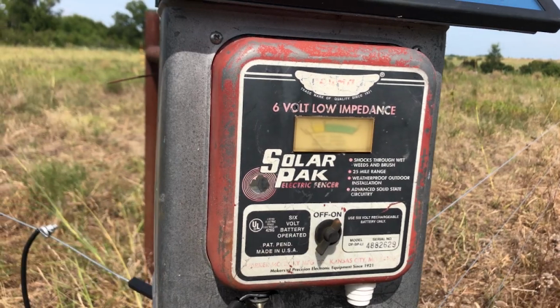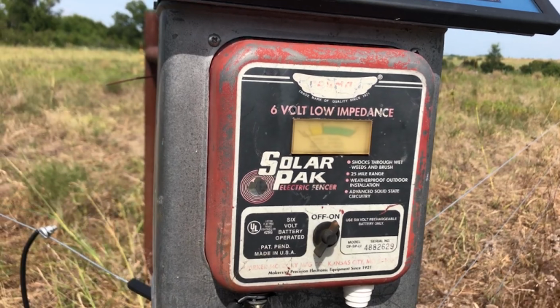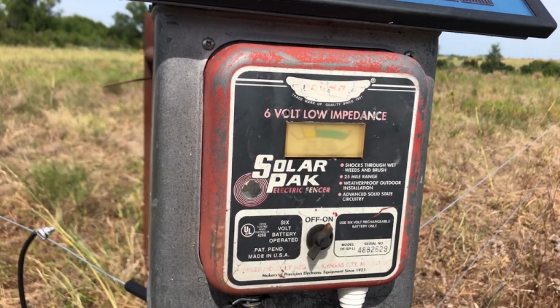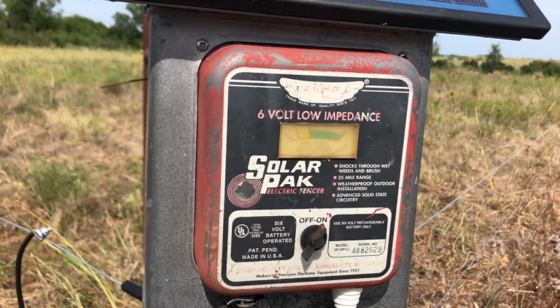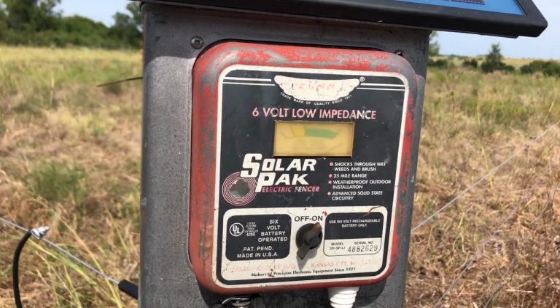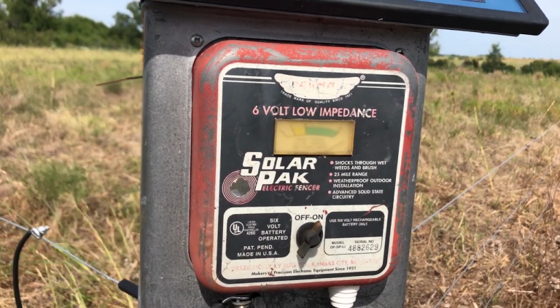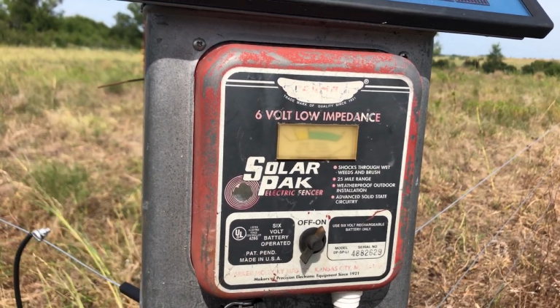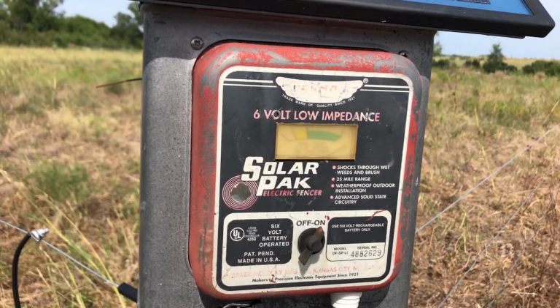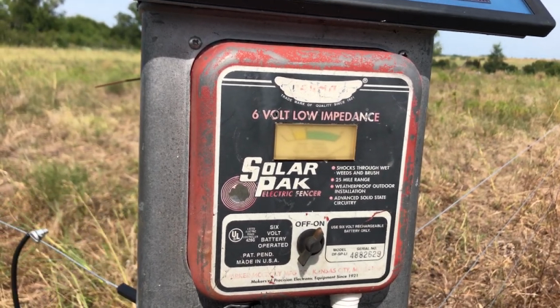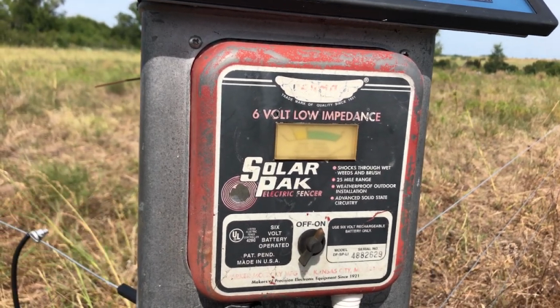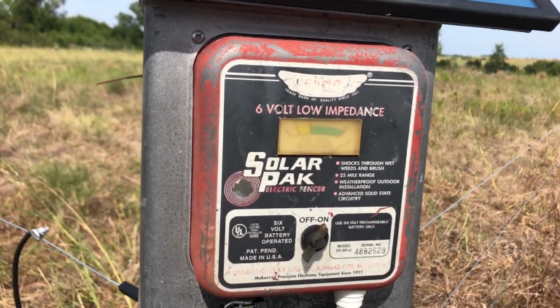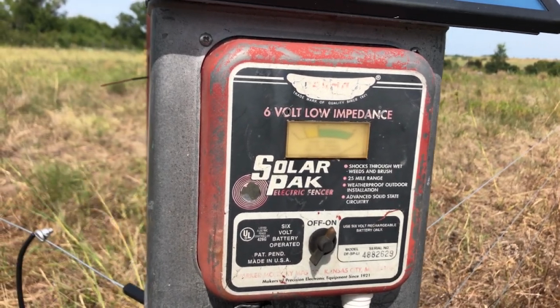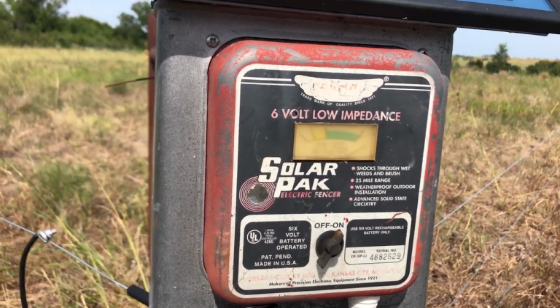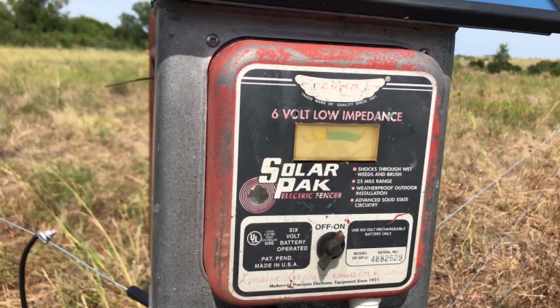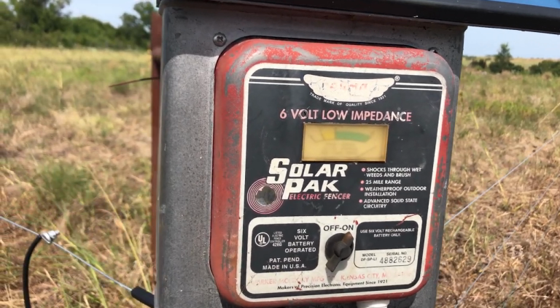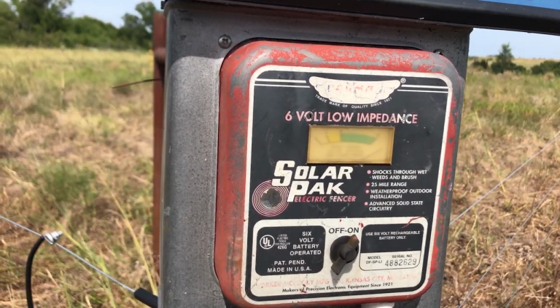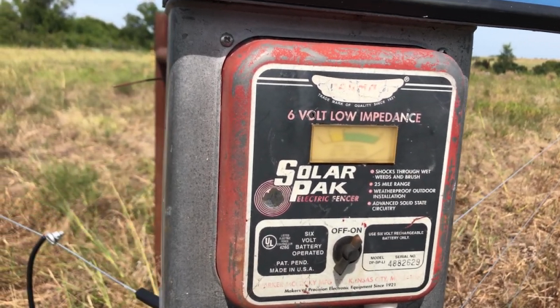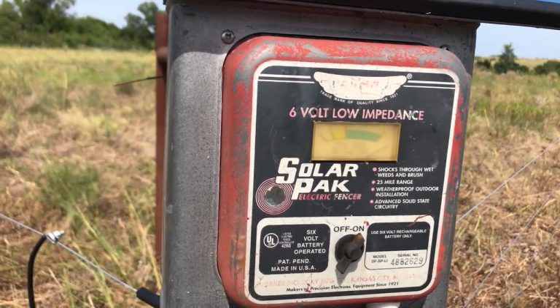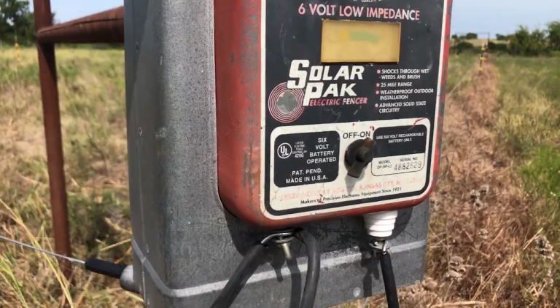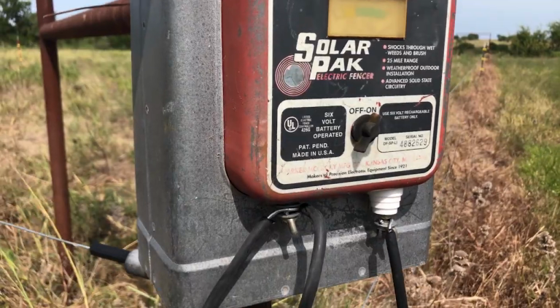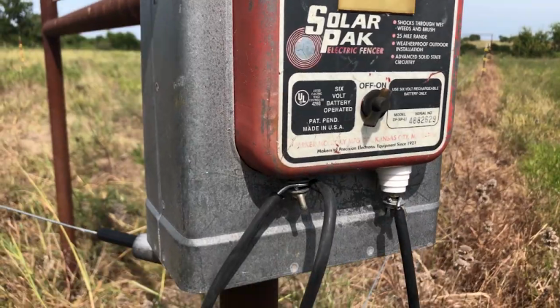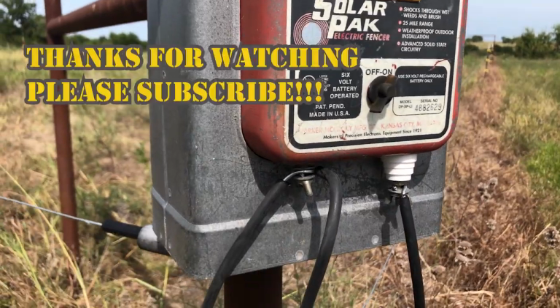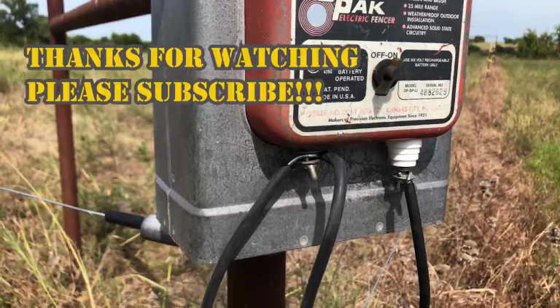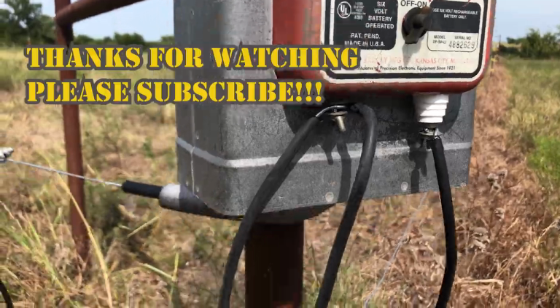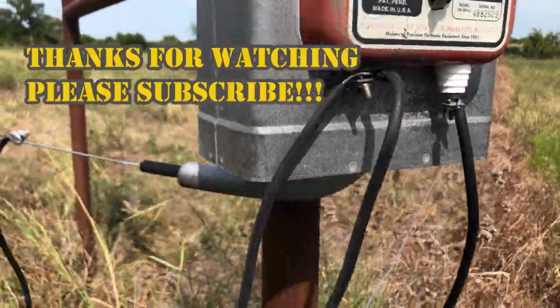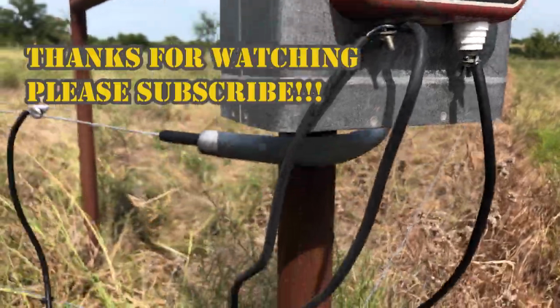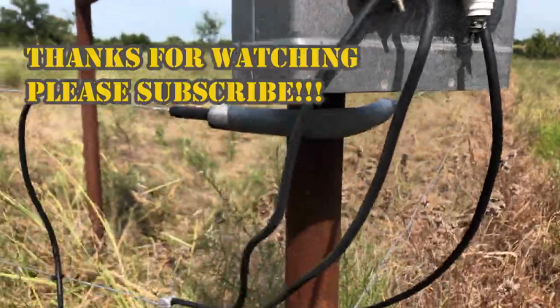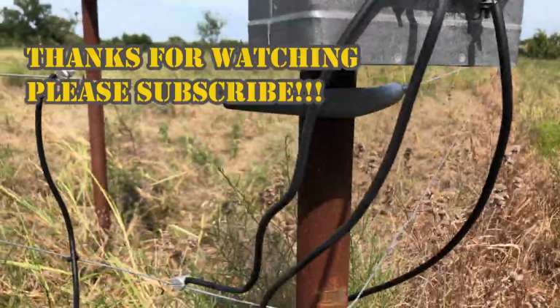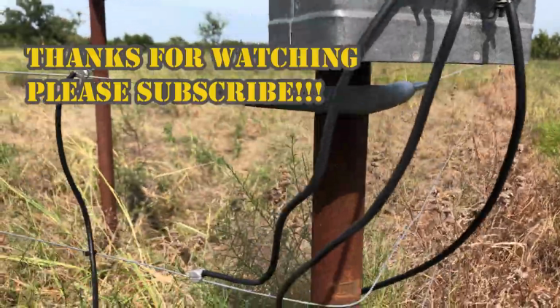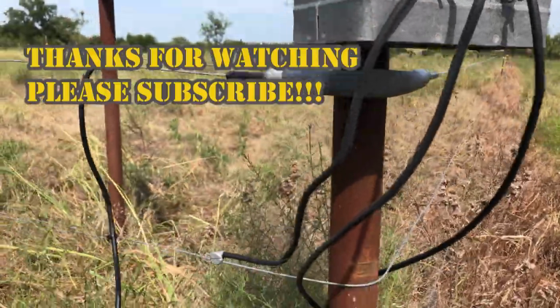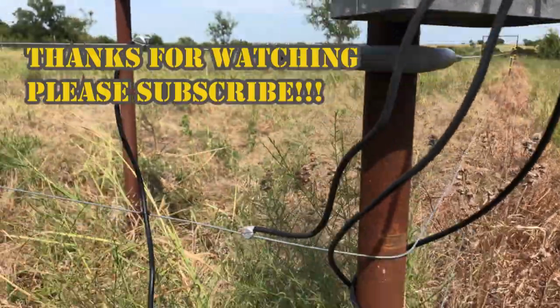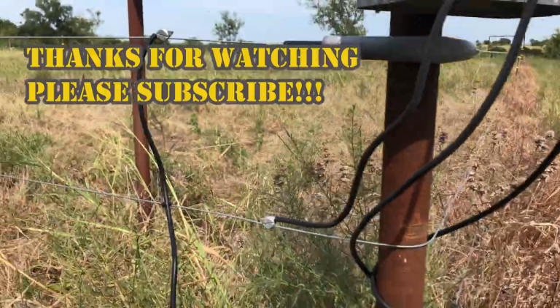I hope you learned something about electric fencing. Please comment, hit that subscribe button, and have a great day. Thanks for watching.